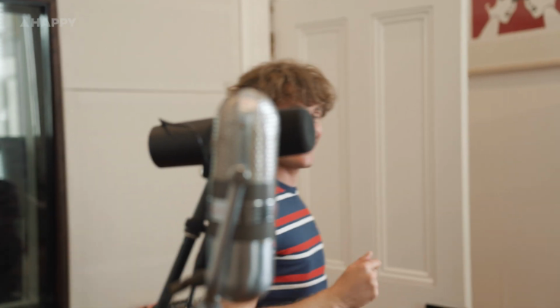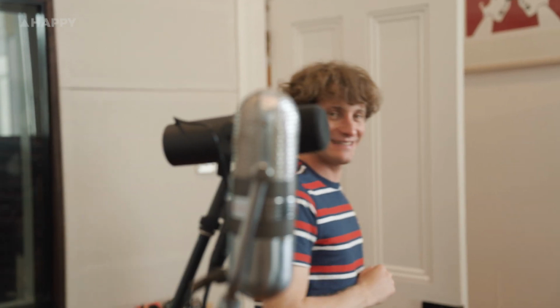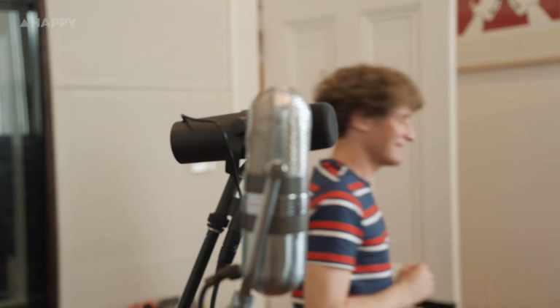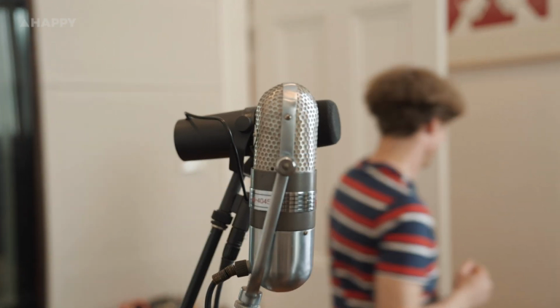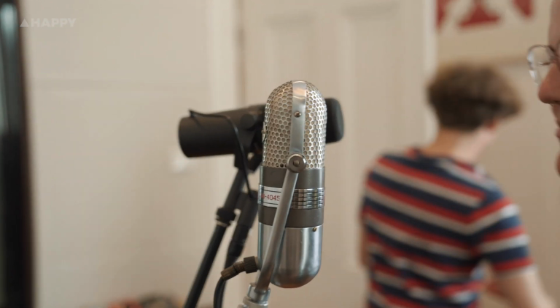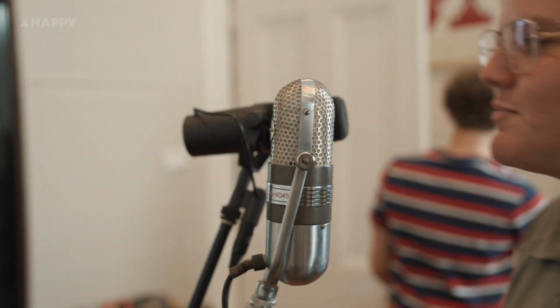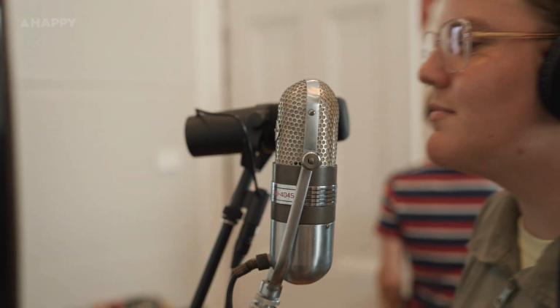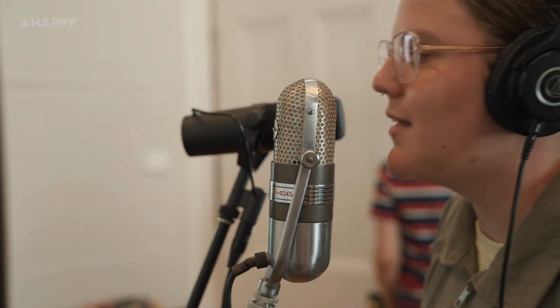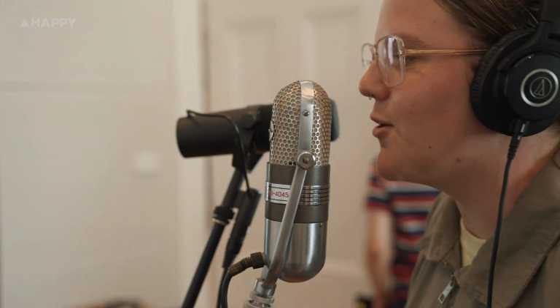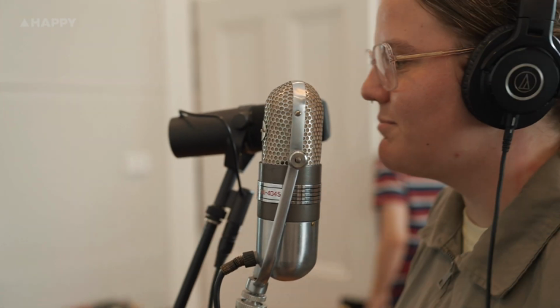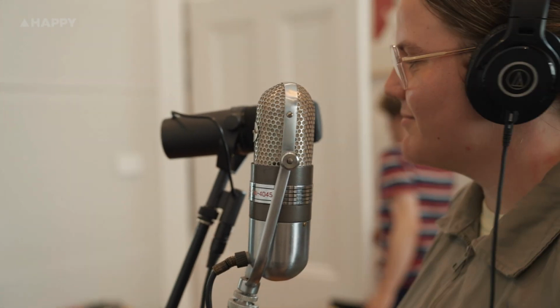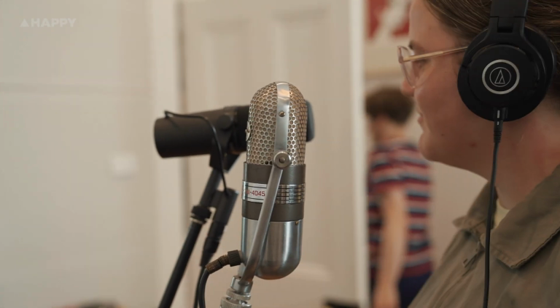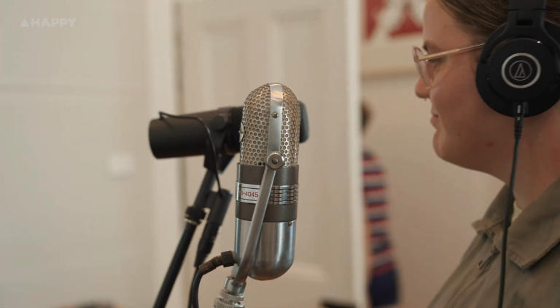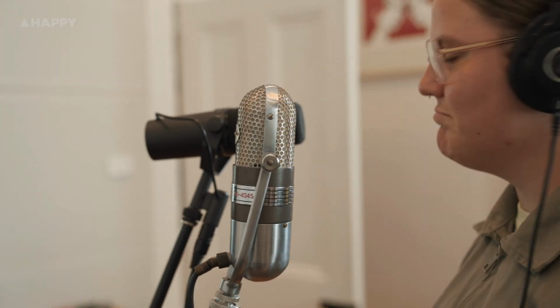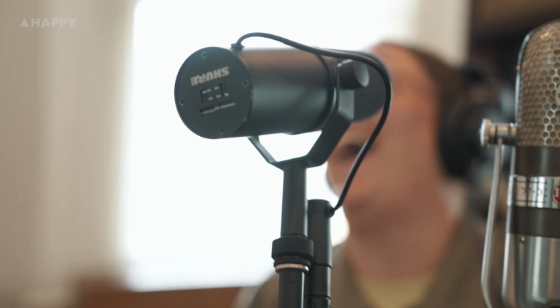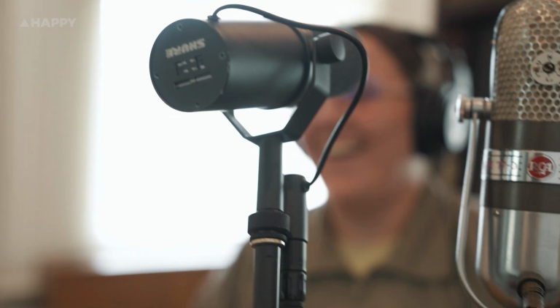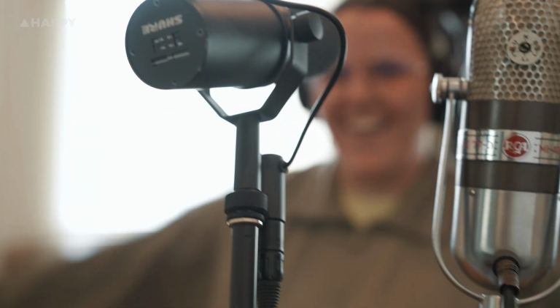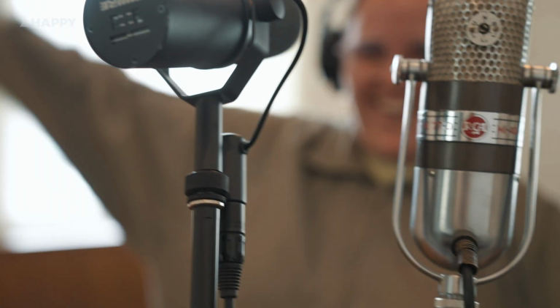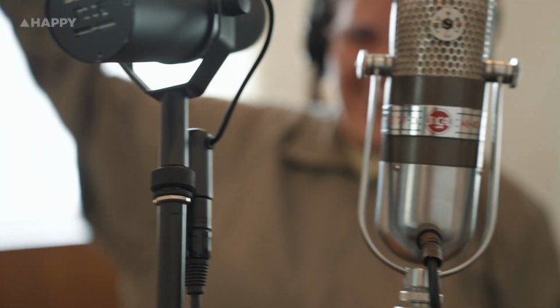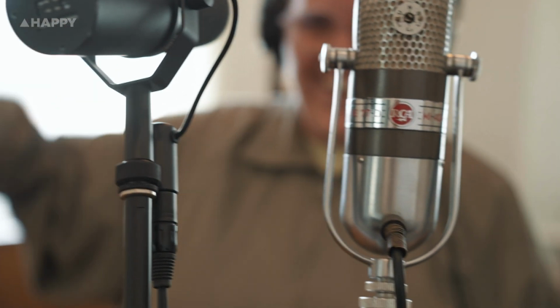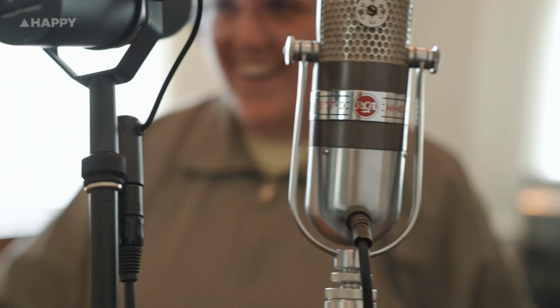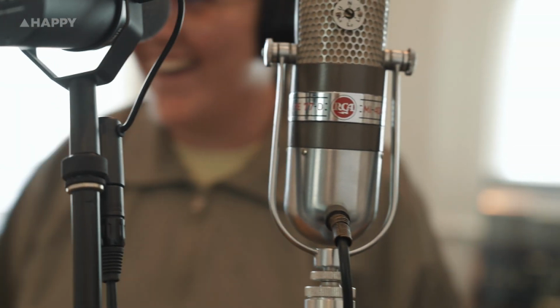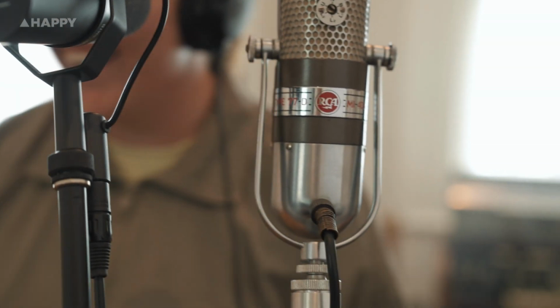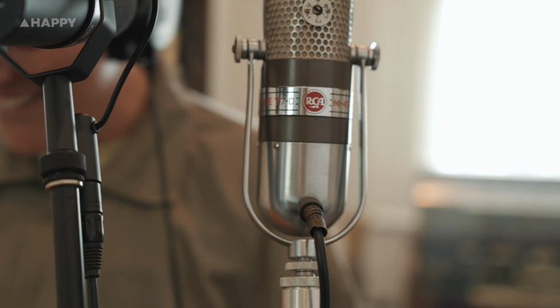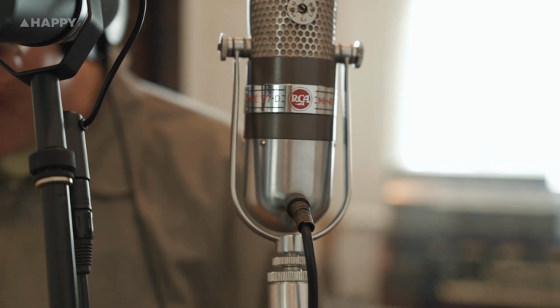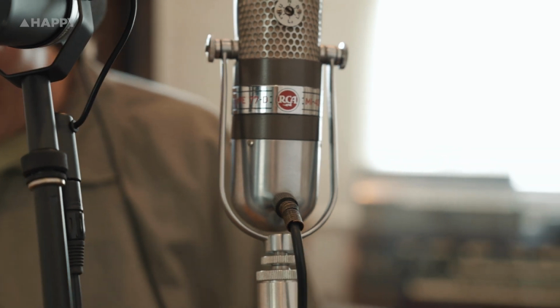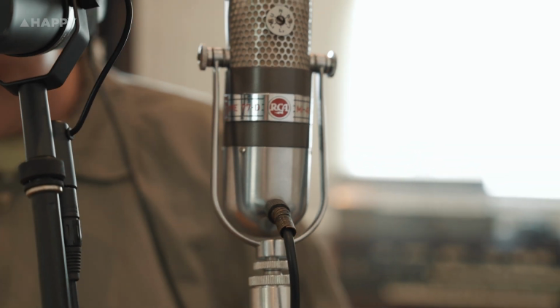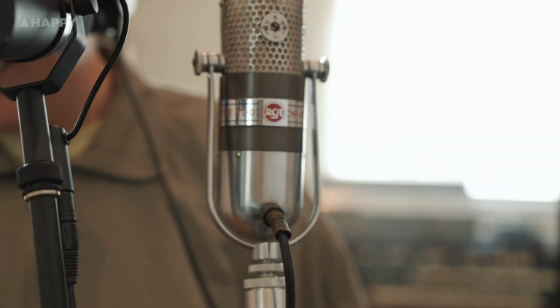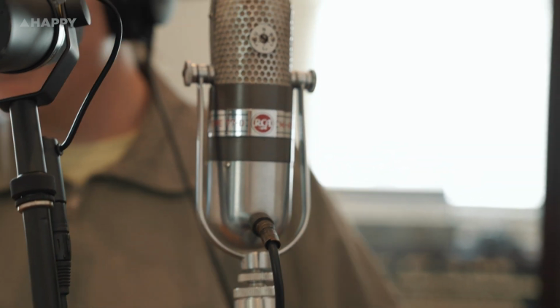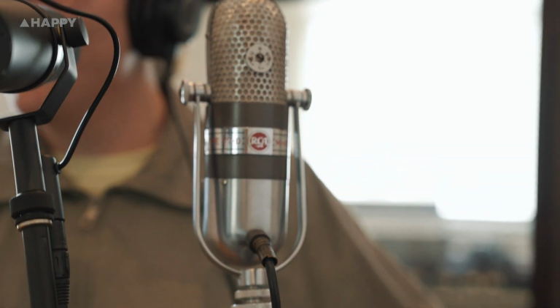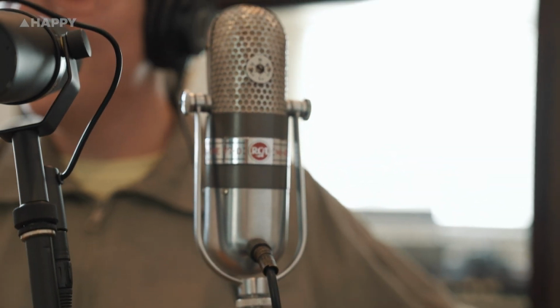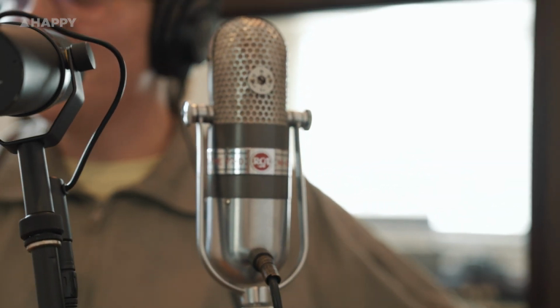Today I'm going to put a couple of low gain mics up — firstly an RCA 77D and a Shure SM7B.